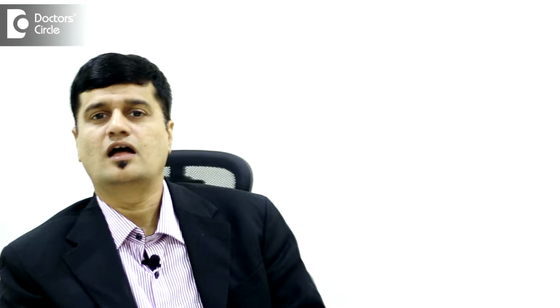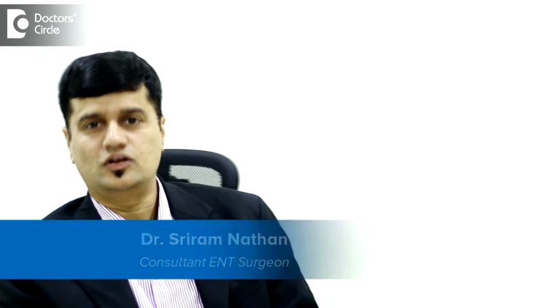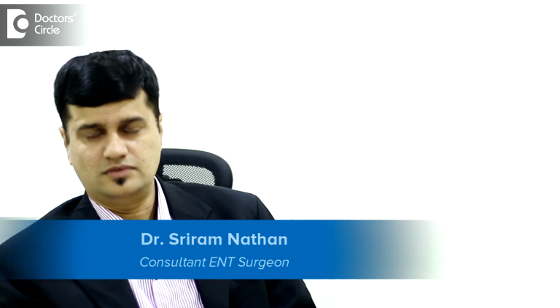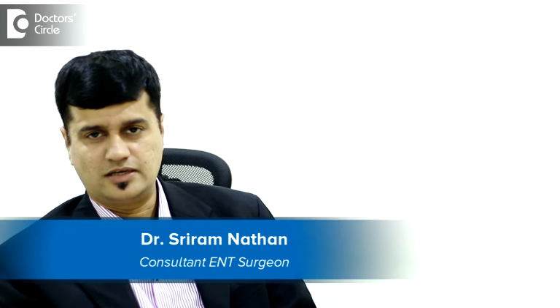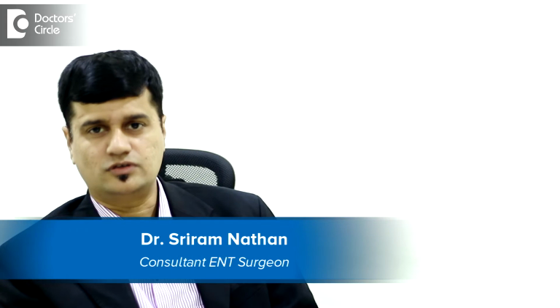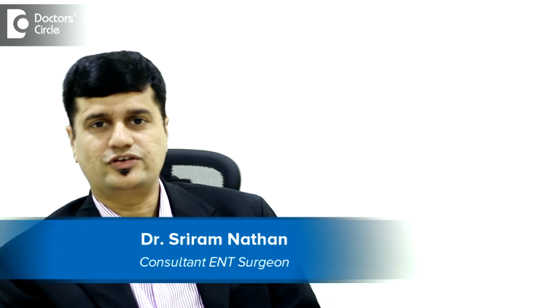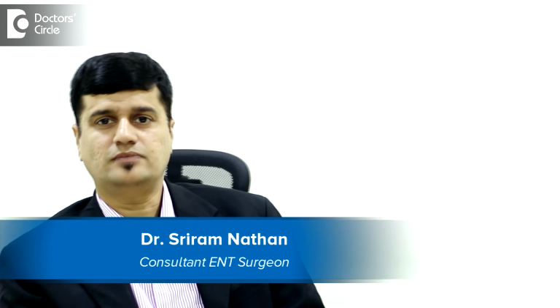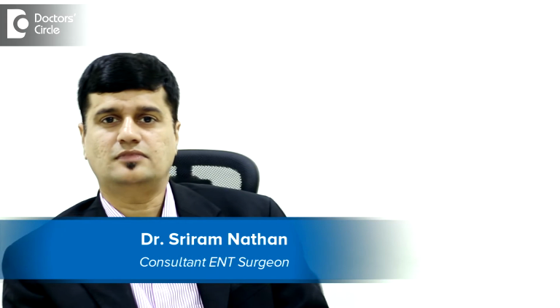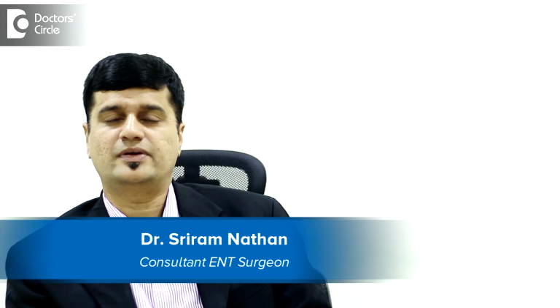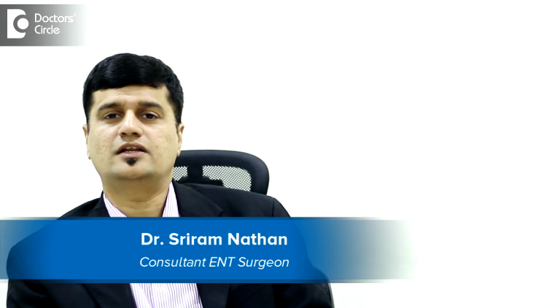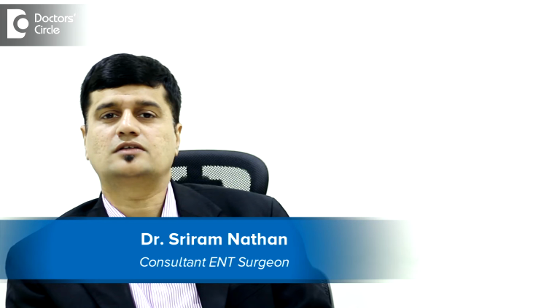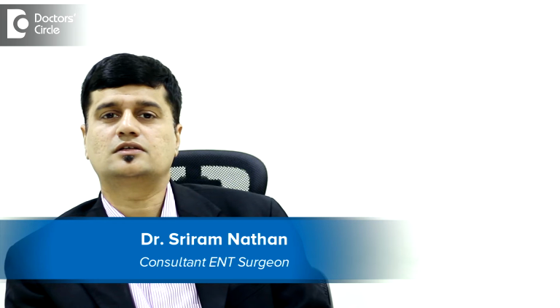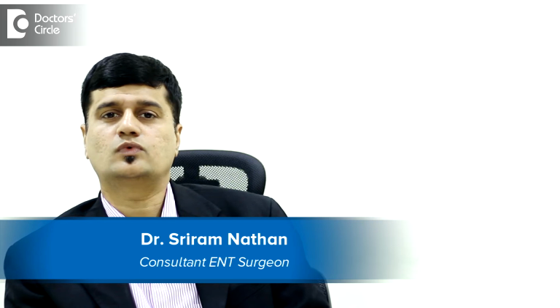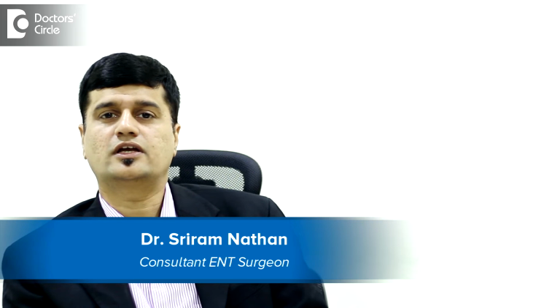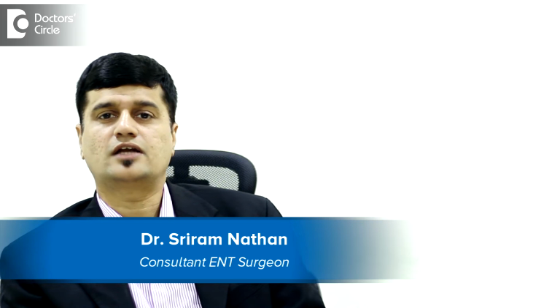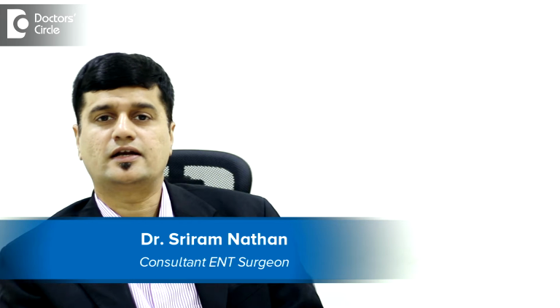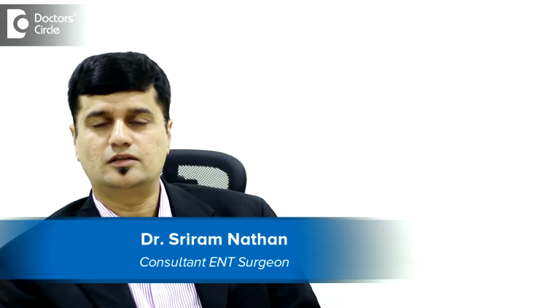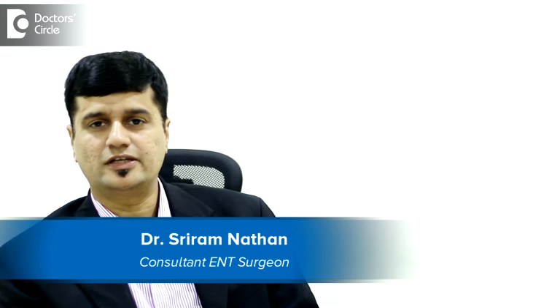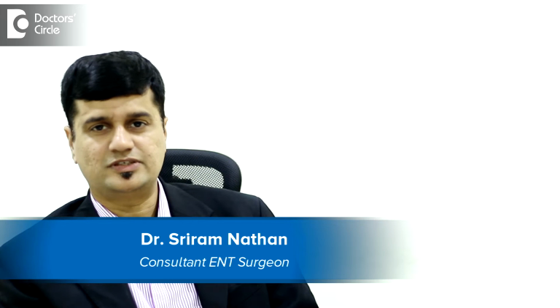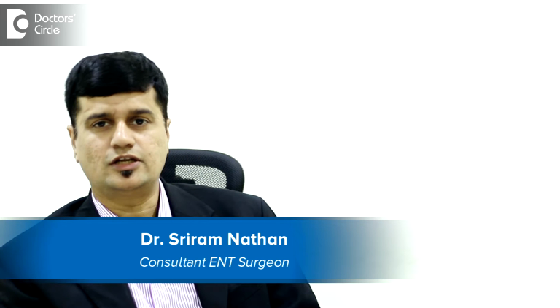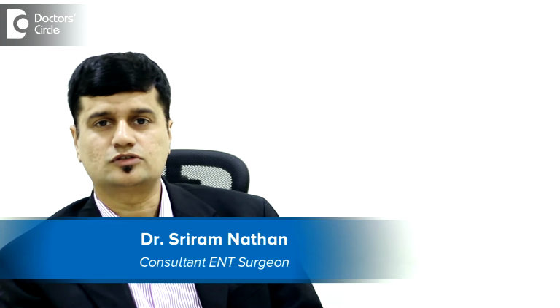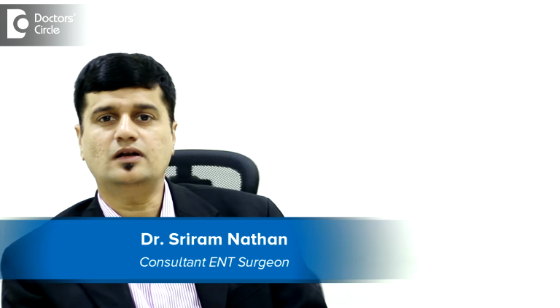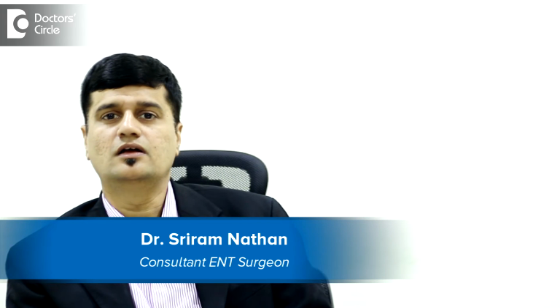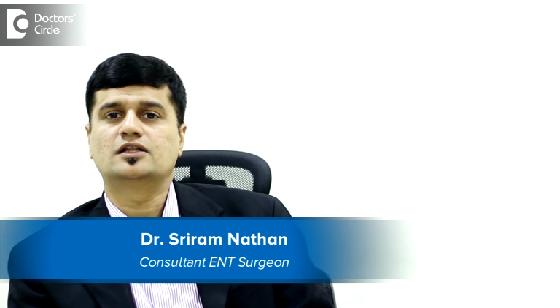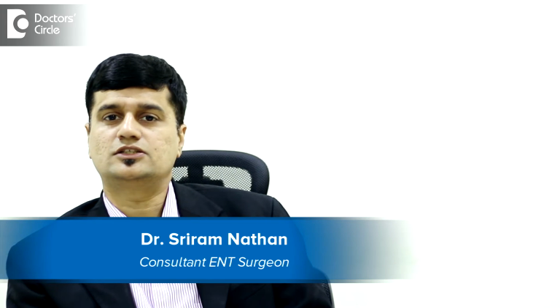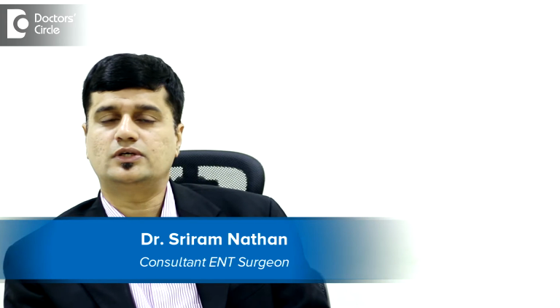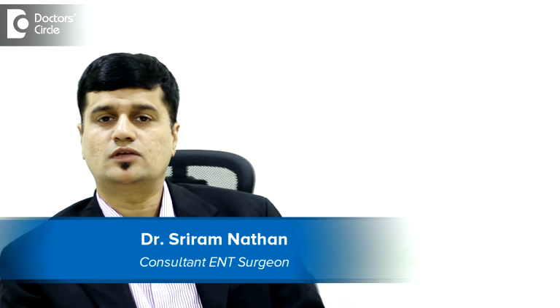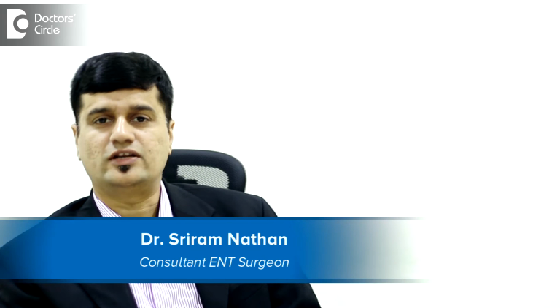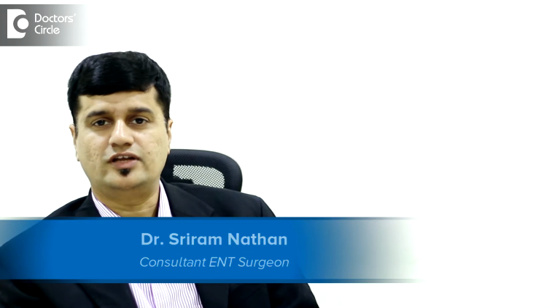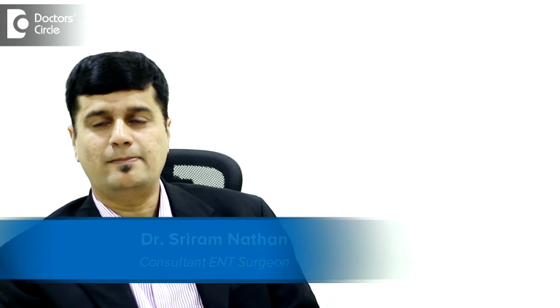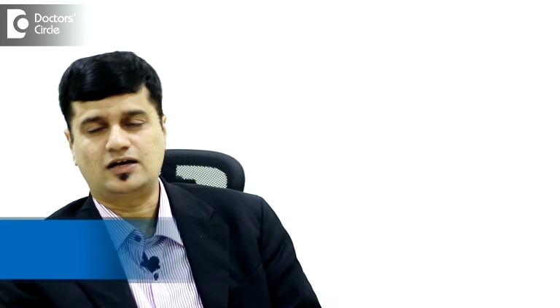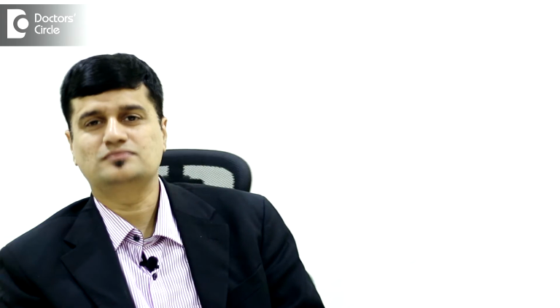Hello, I am Dr. Sriram. I am an ENT Consultant working in Nairanda Health Multi-Specialty Hospital, situated in Whitefield, Bangalore.